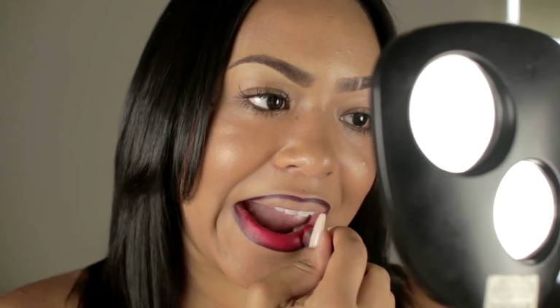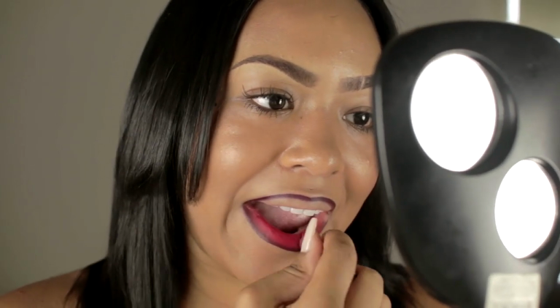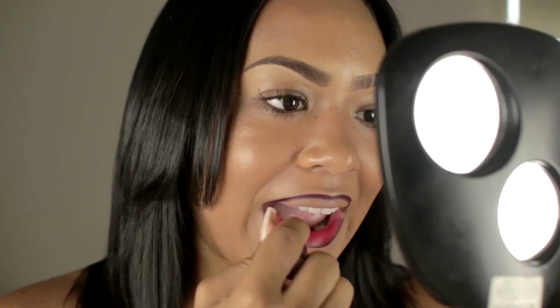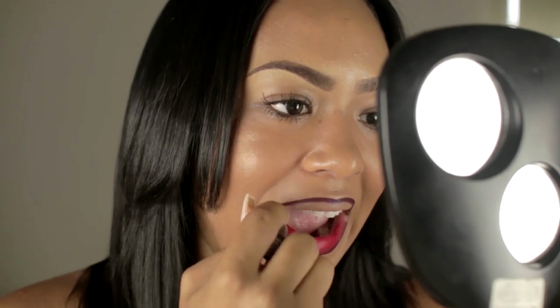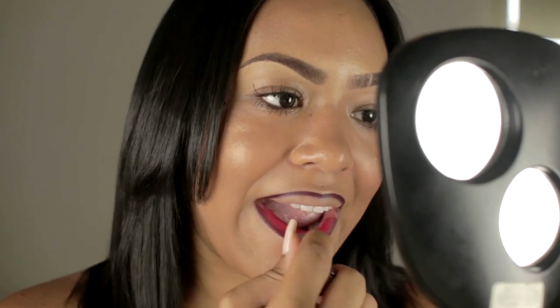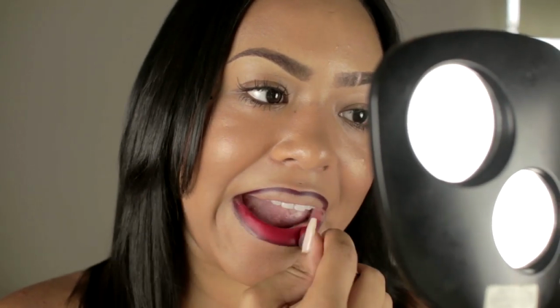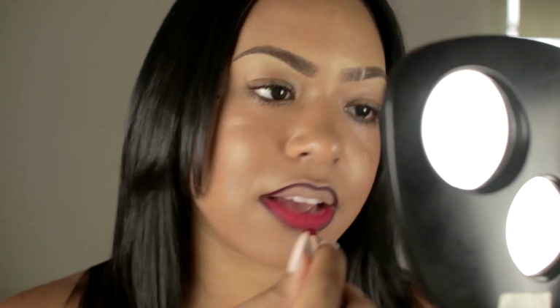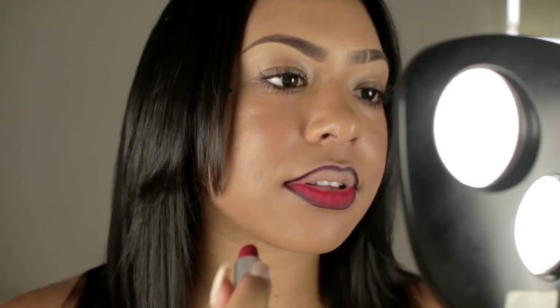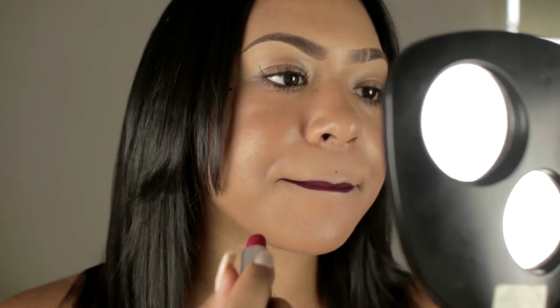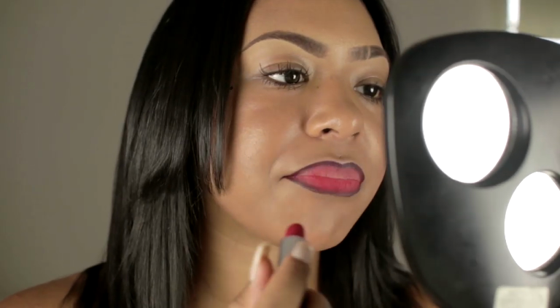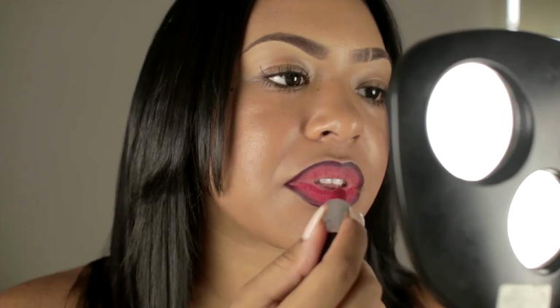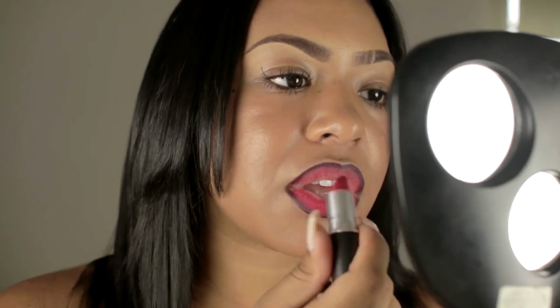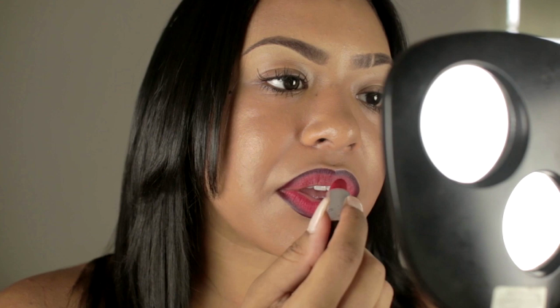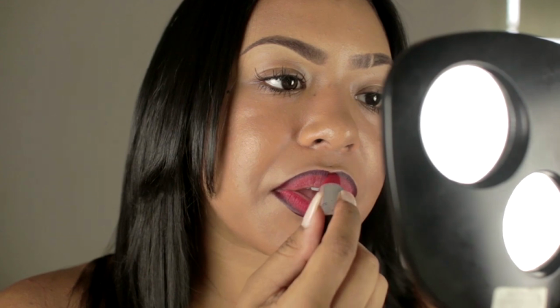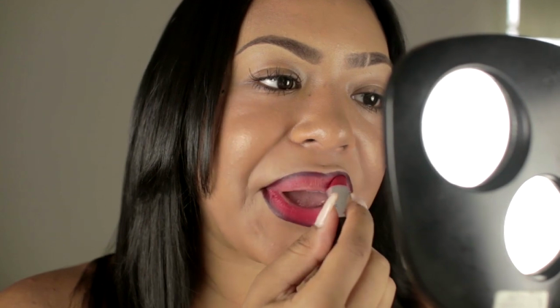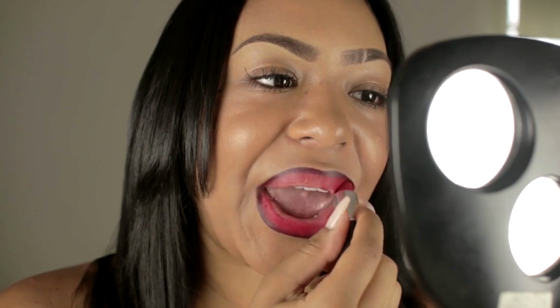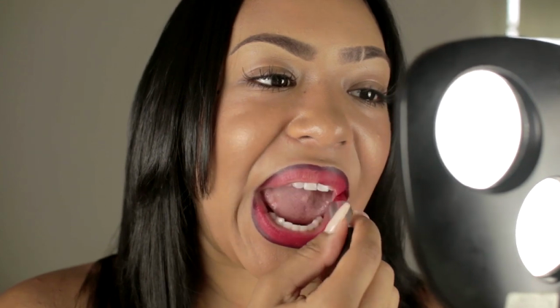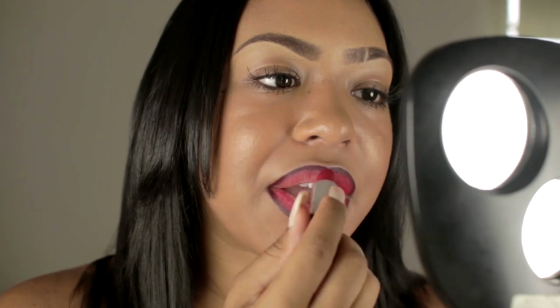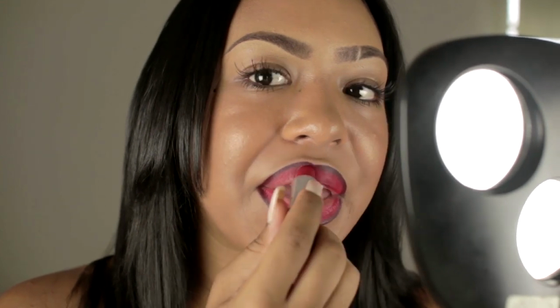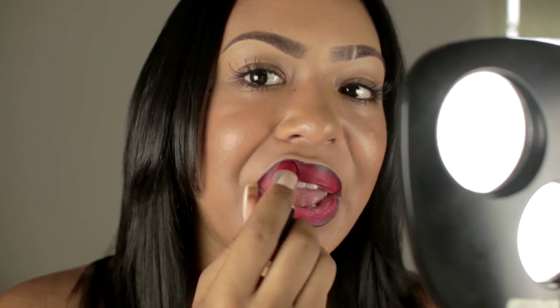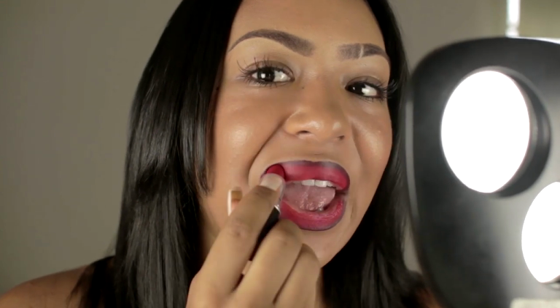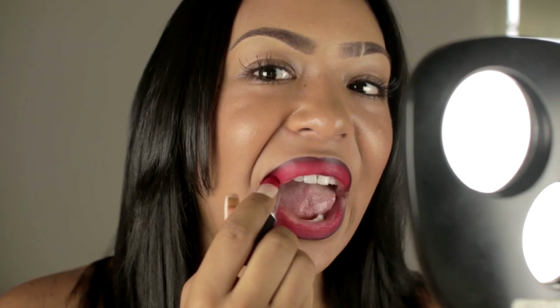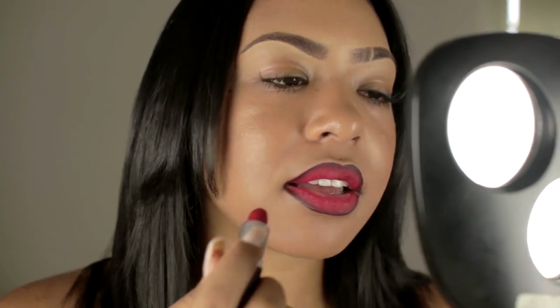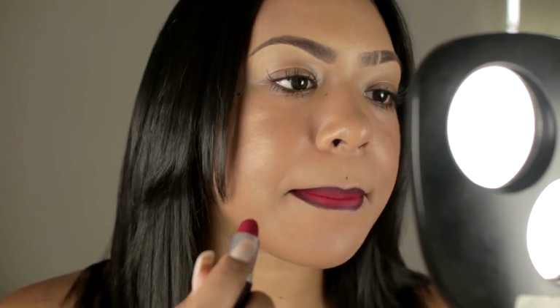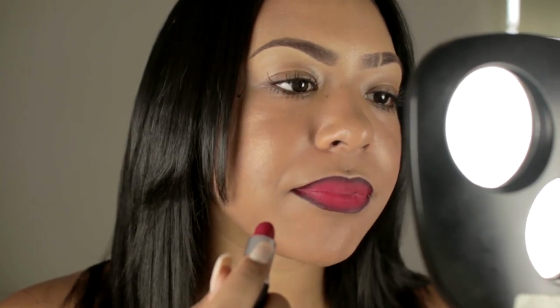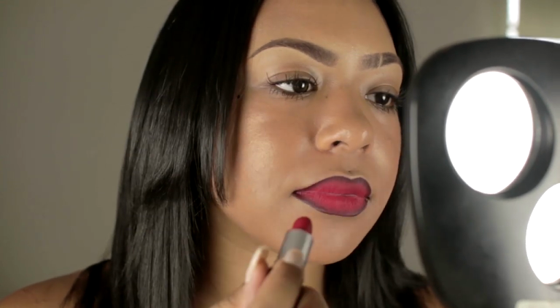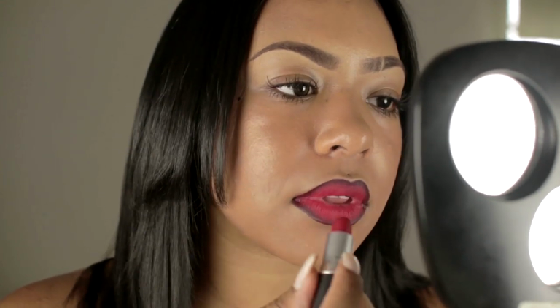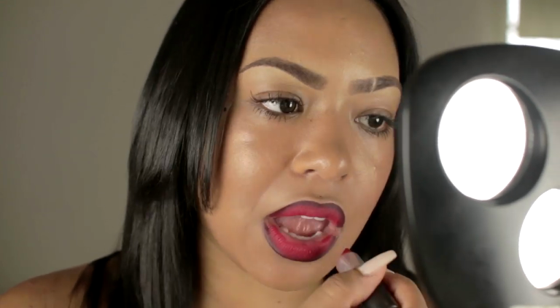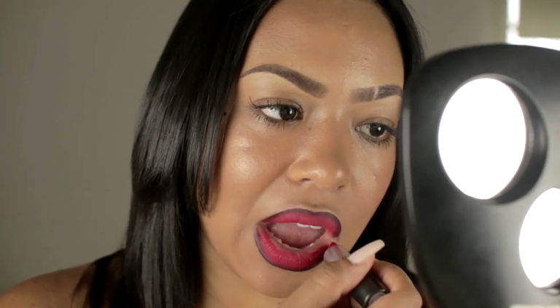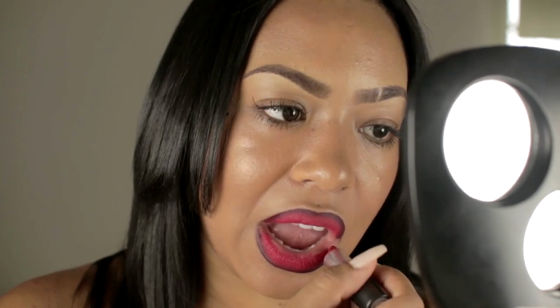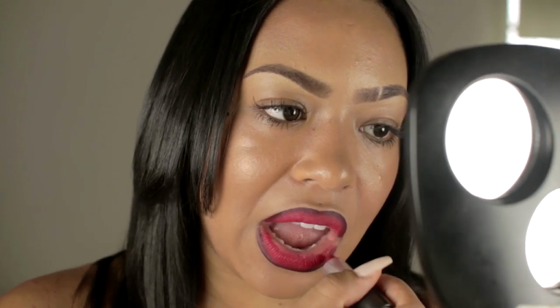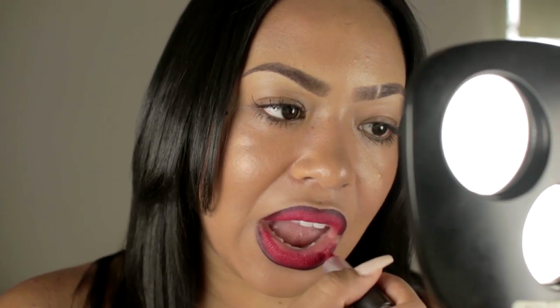We're going to take our Ruby Woo color, also by MAC, and we're just going to put the lipstick on like regular — do the top, the bottom, and kind of smear it in.